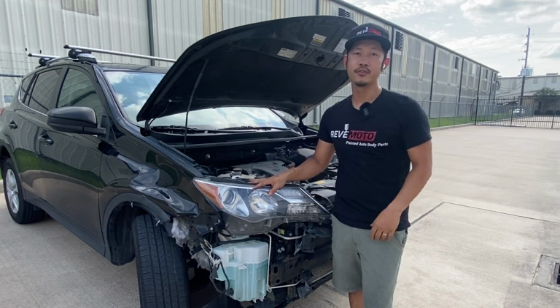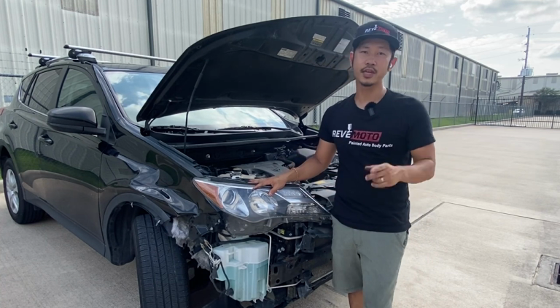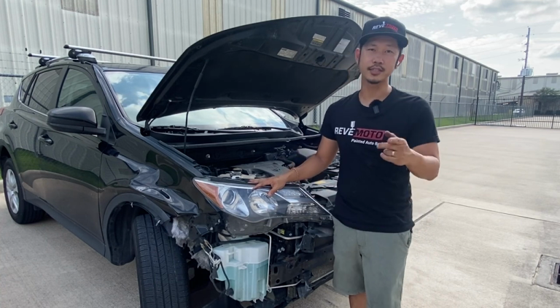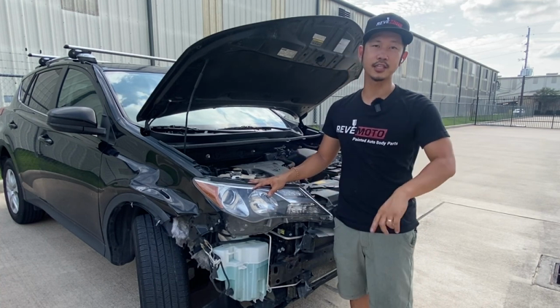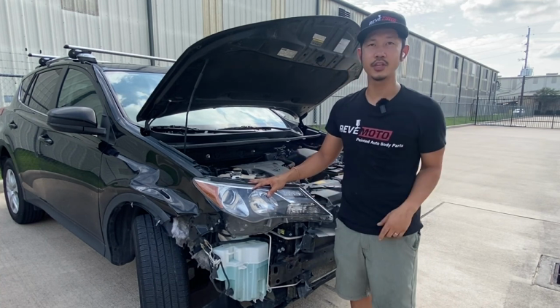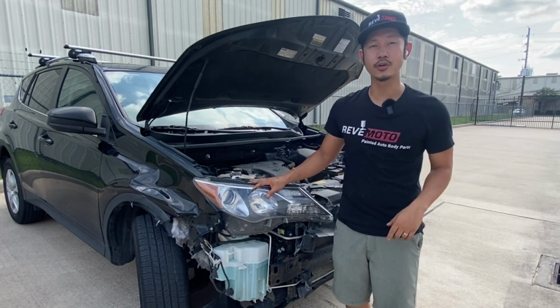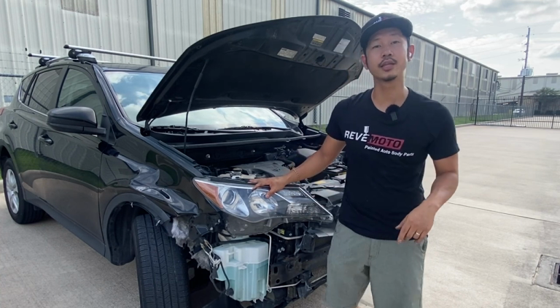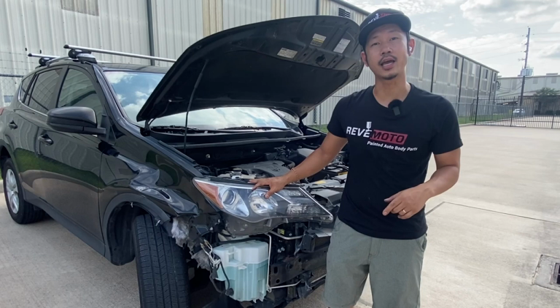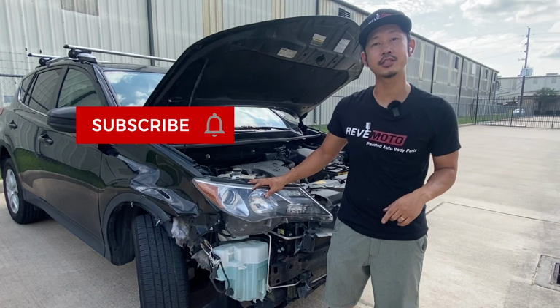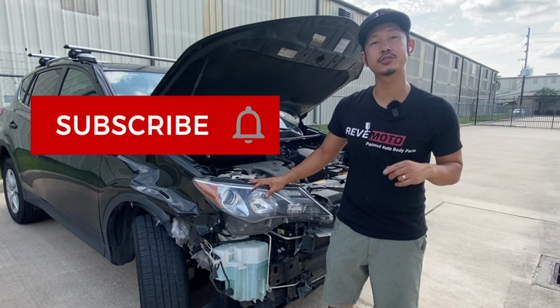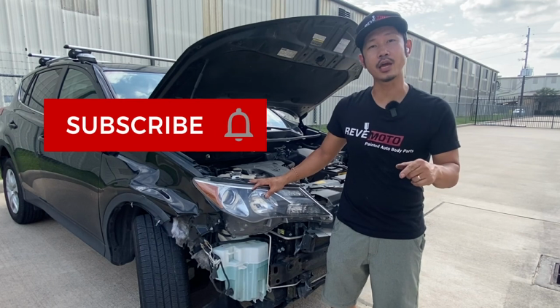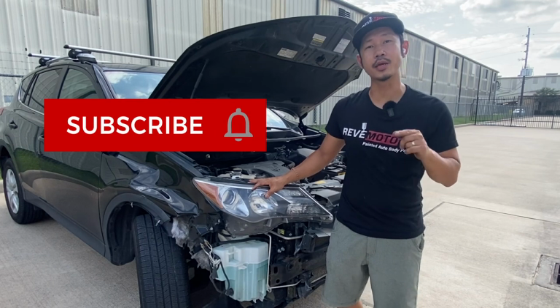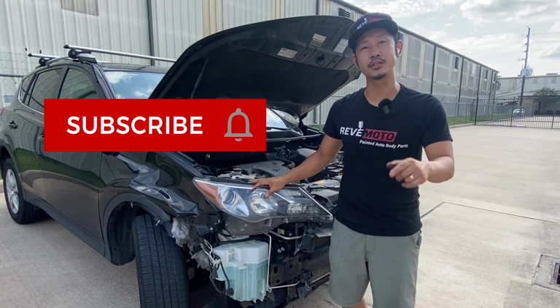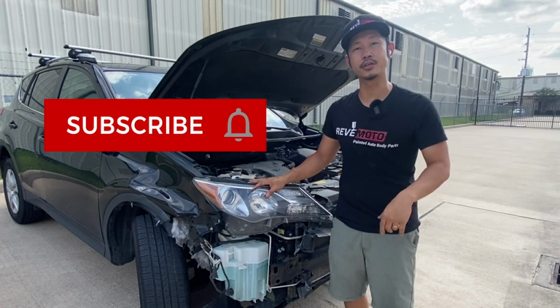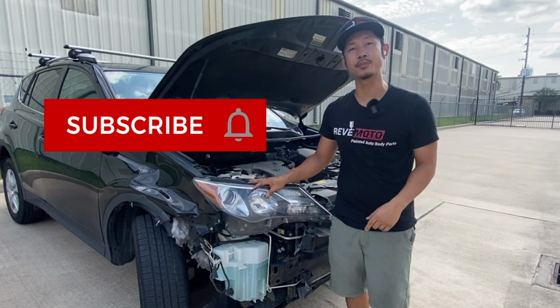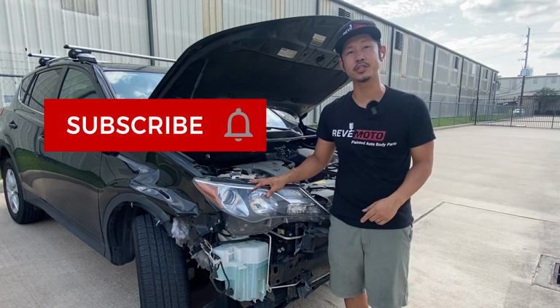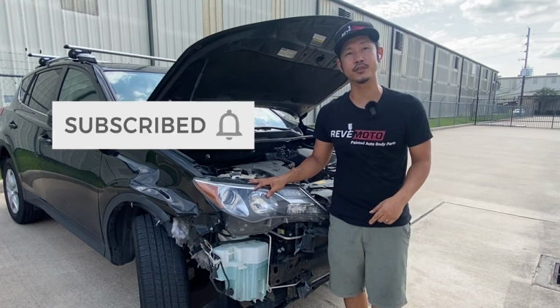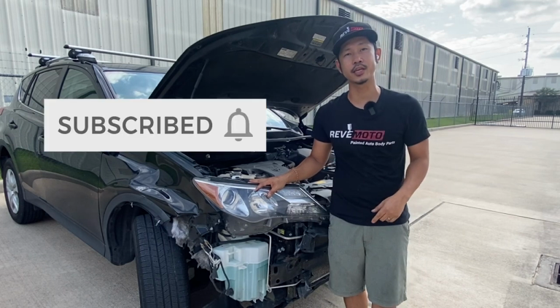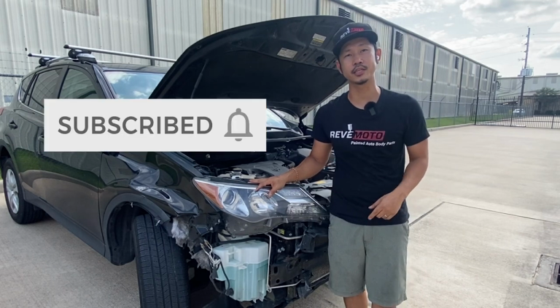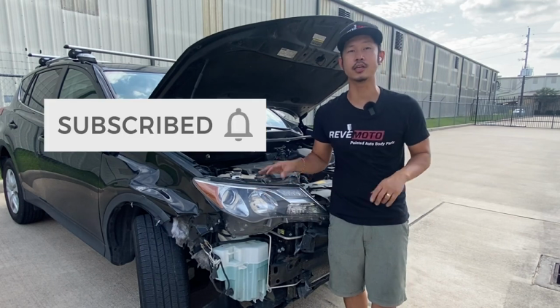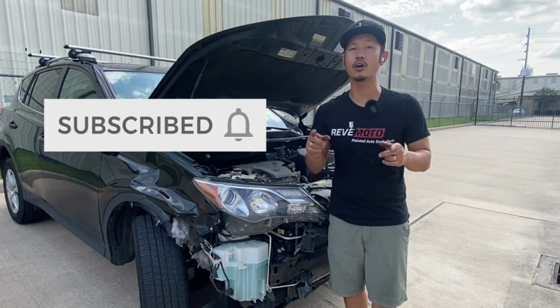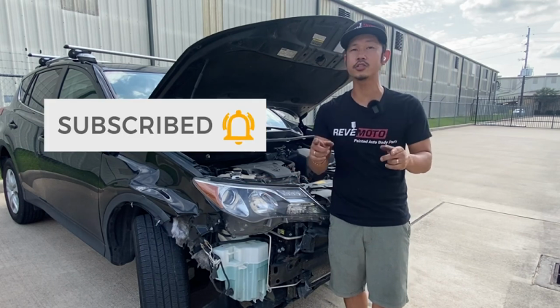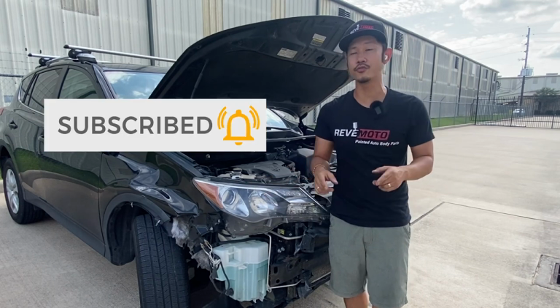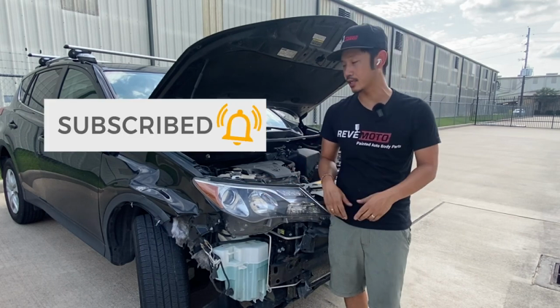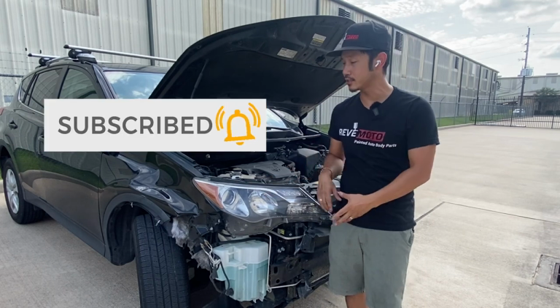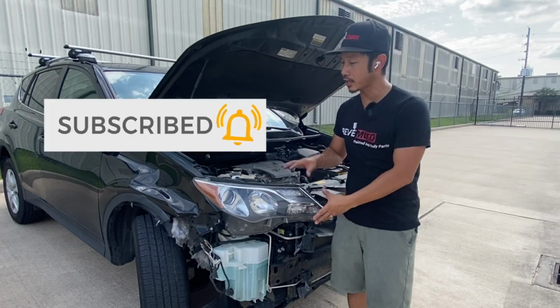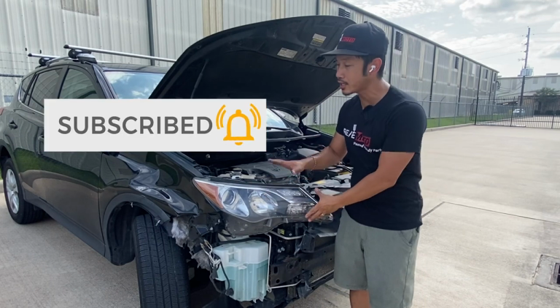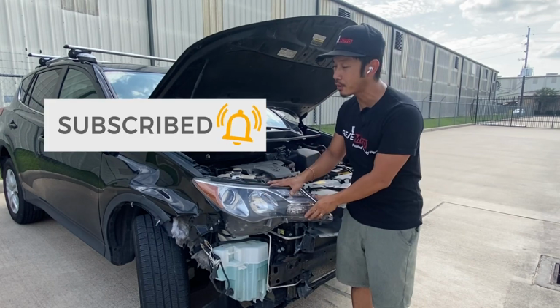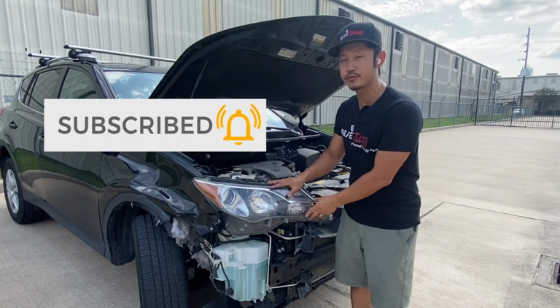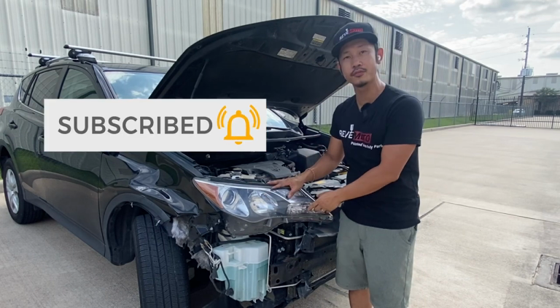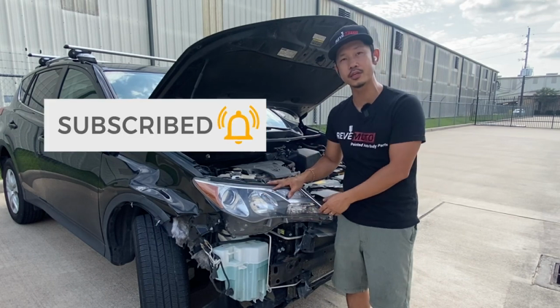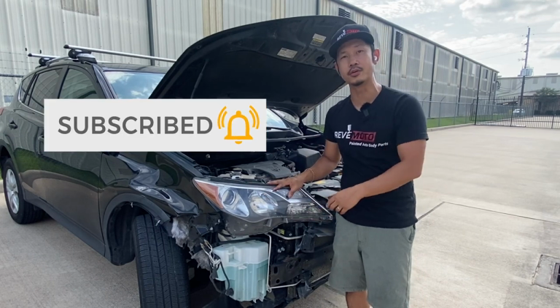Hey guys, if you like this video go ahead and like, subscribe, and turn on the notification. Also, there's more to see.